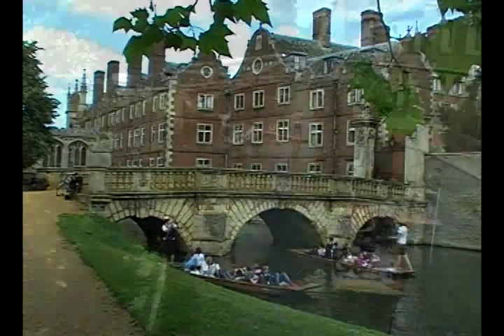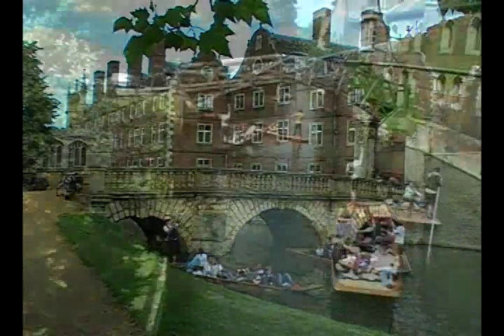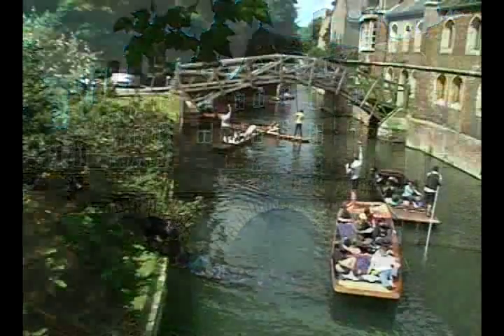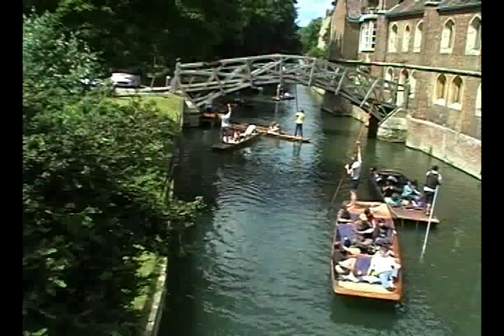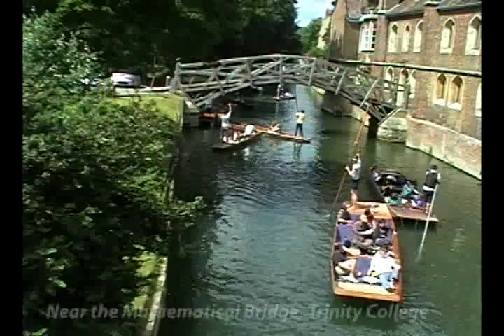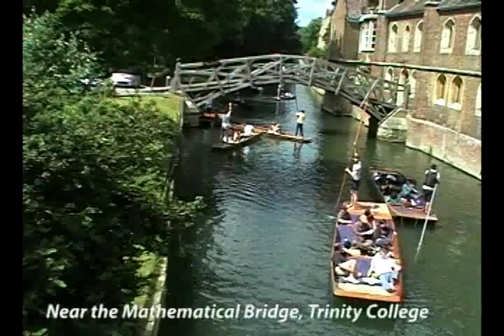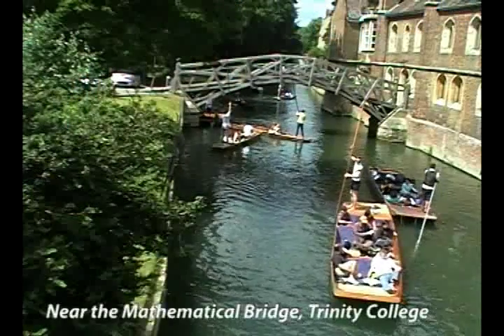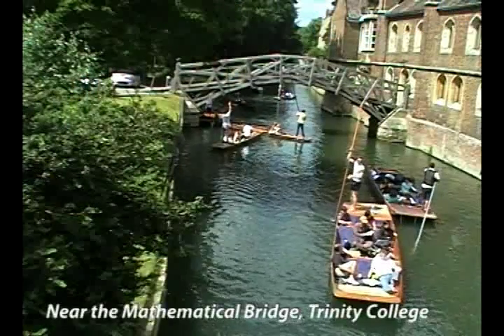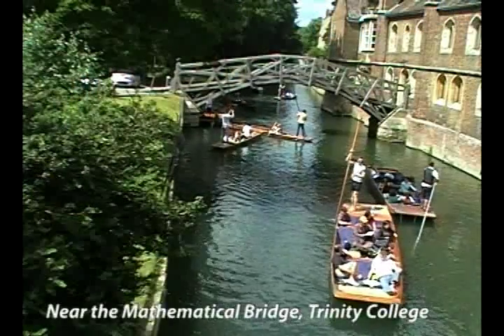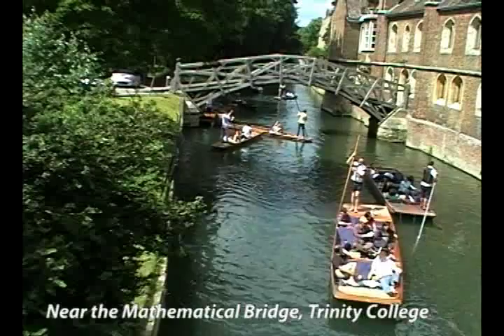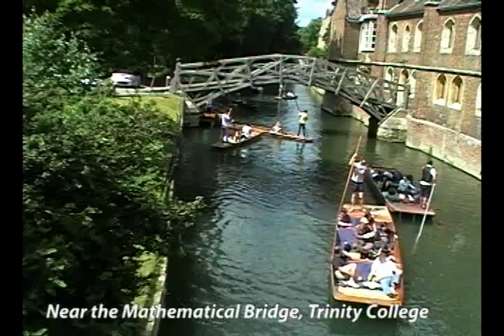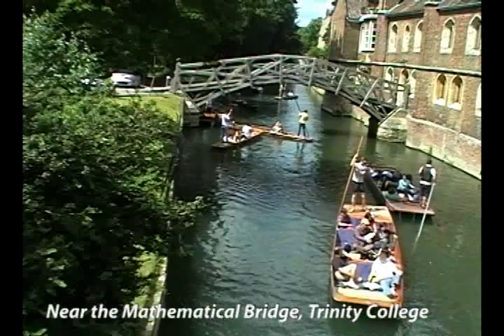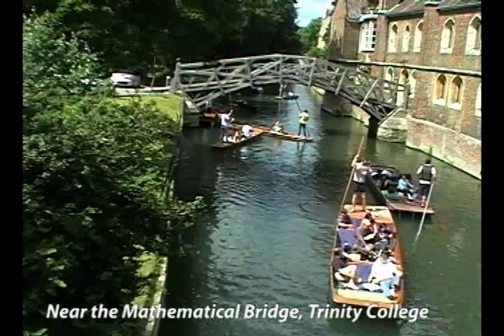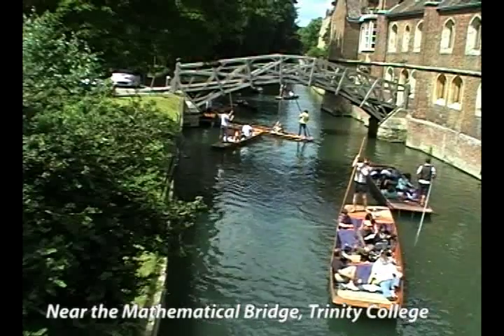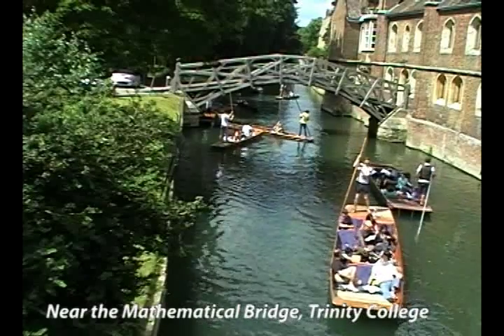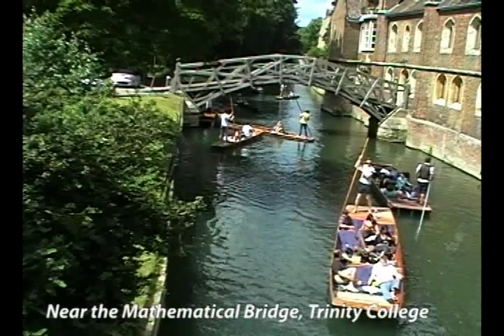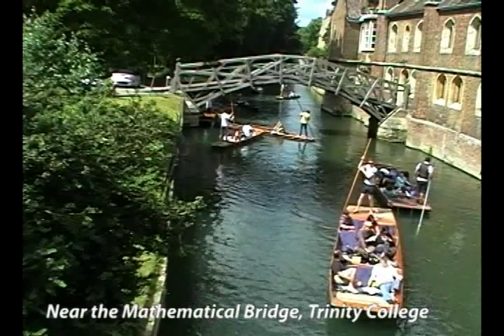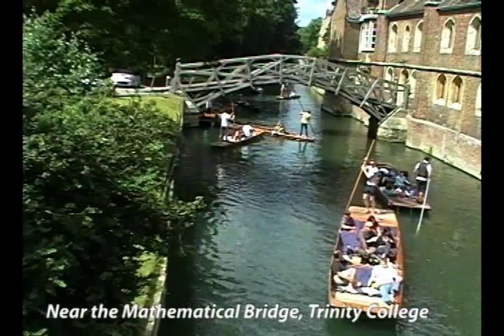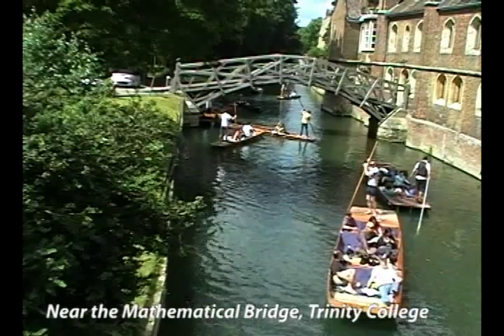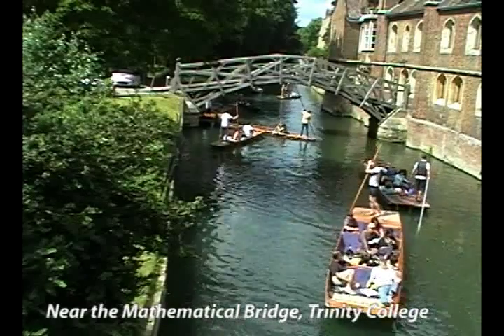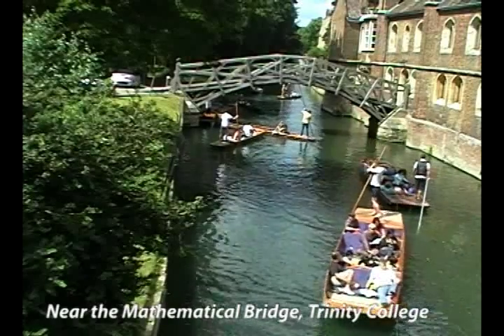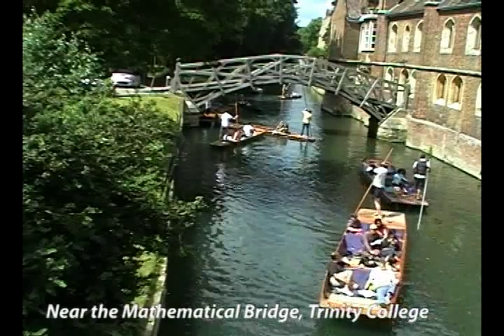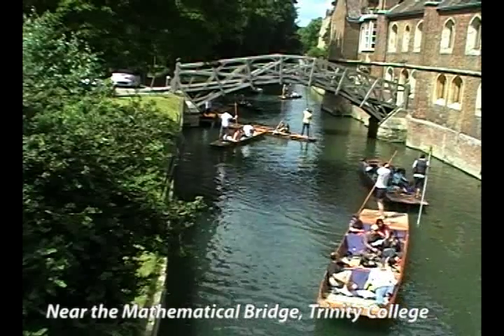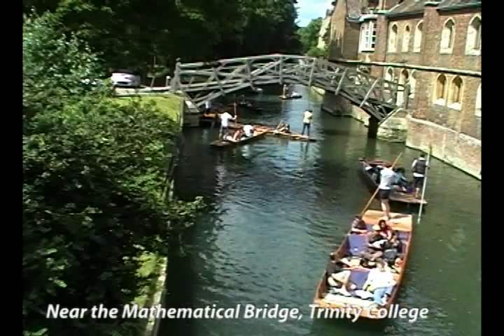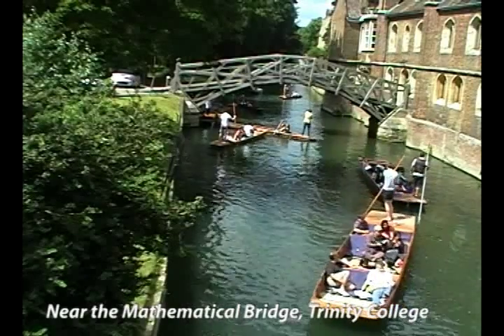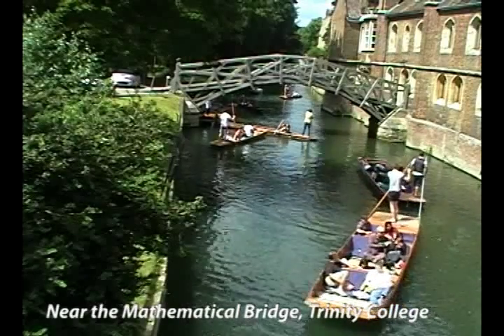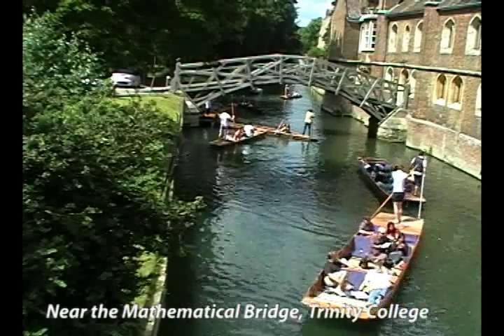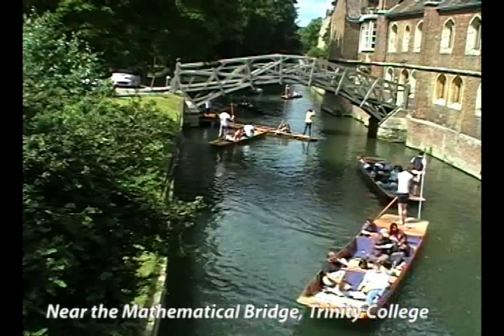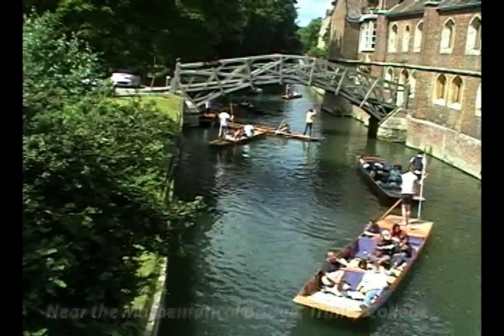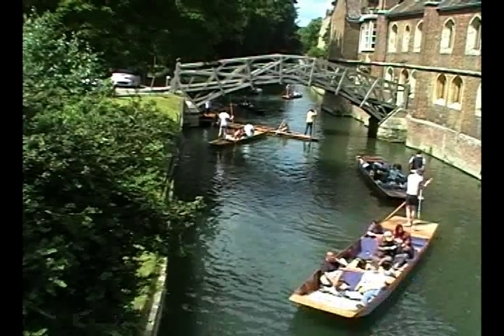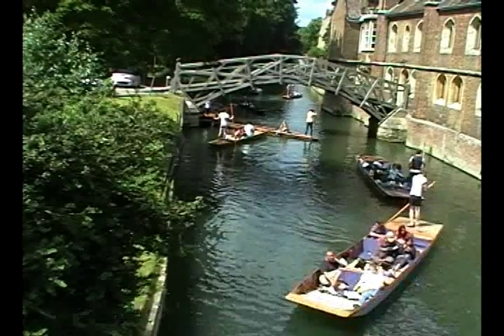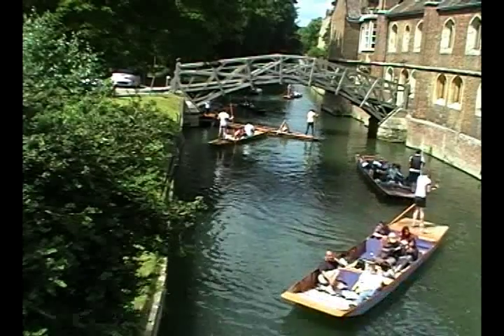As you can see, this is quite a popular sport. Sometimes it can be a bit, as they say here, shambolic.